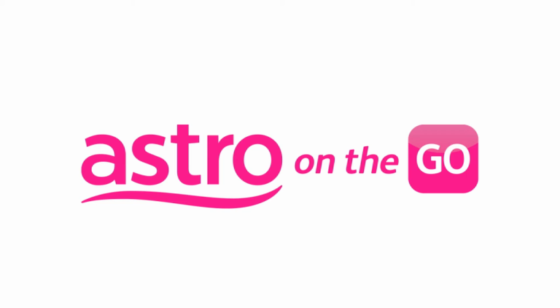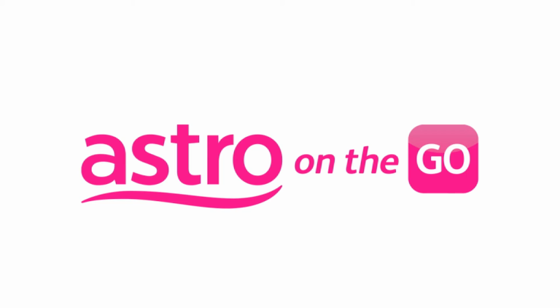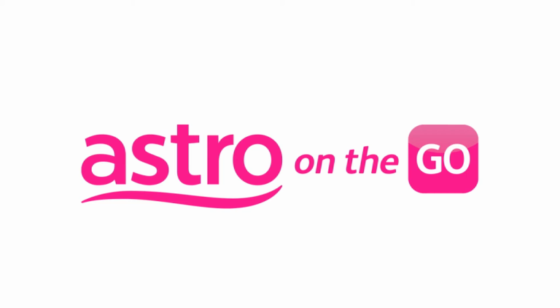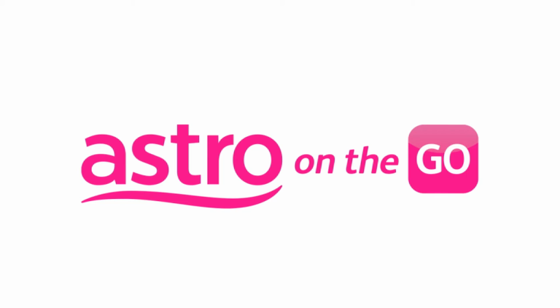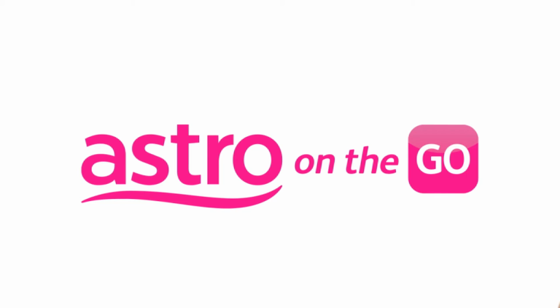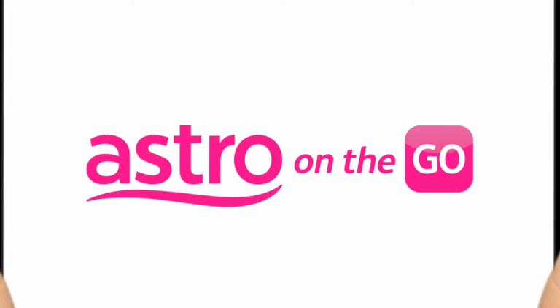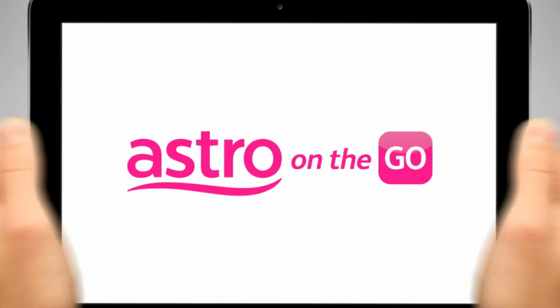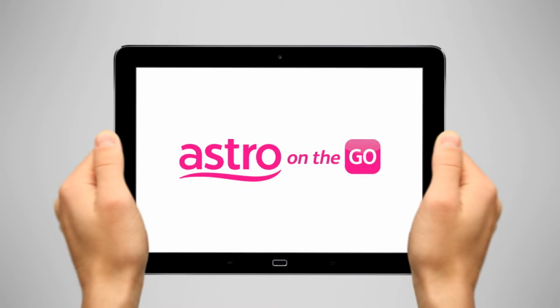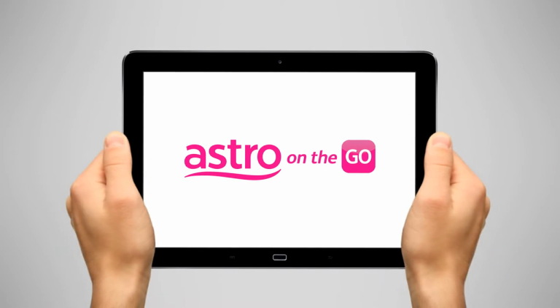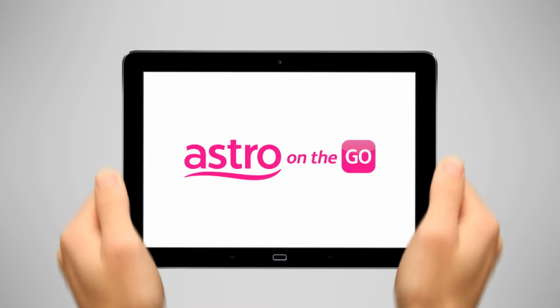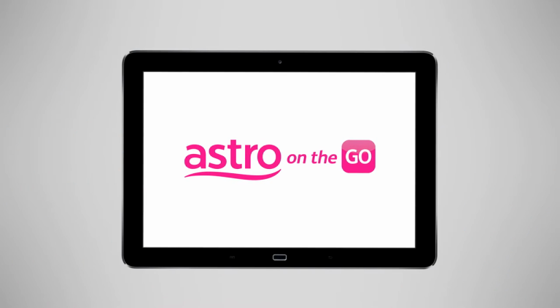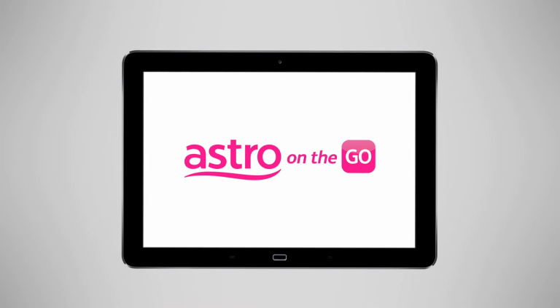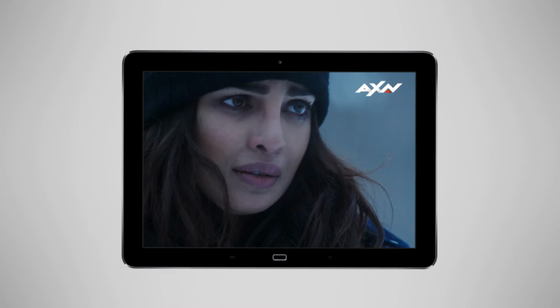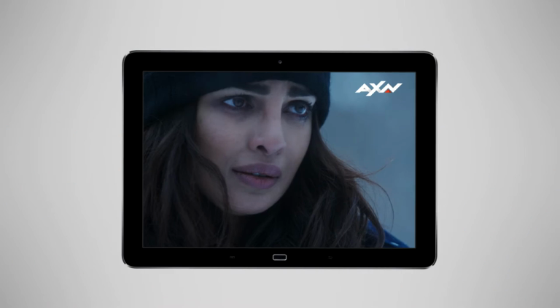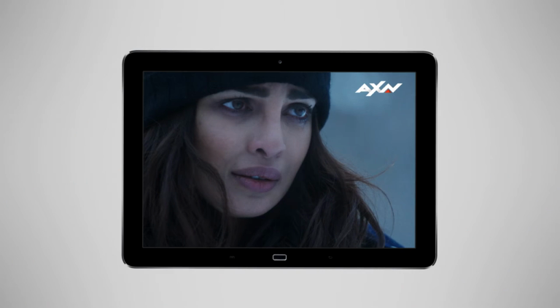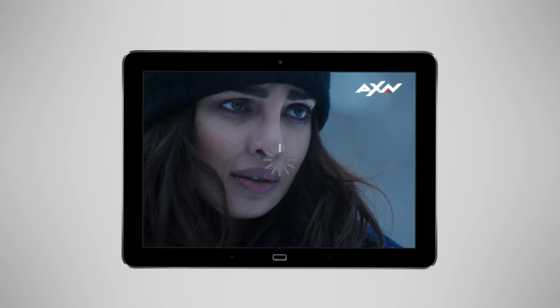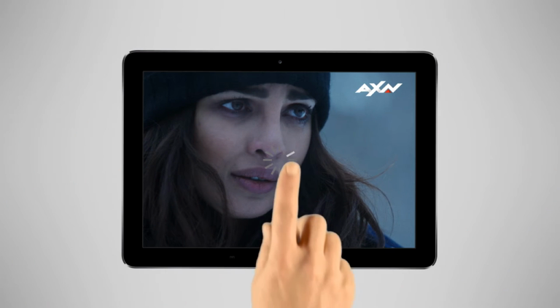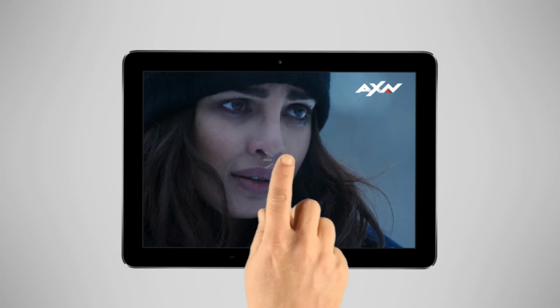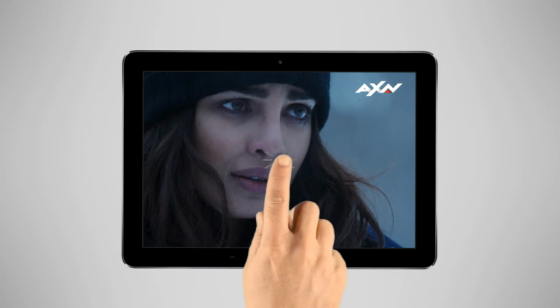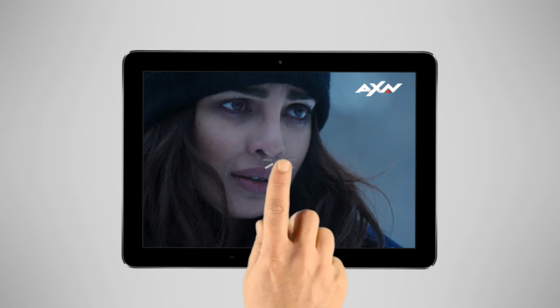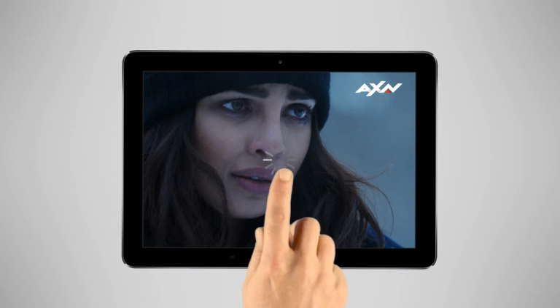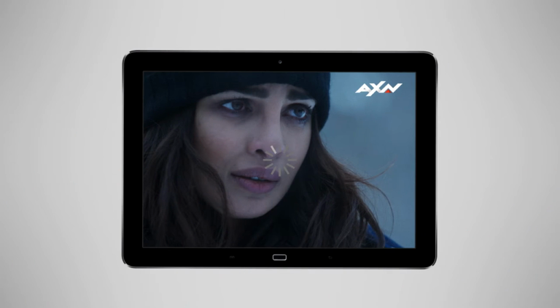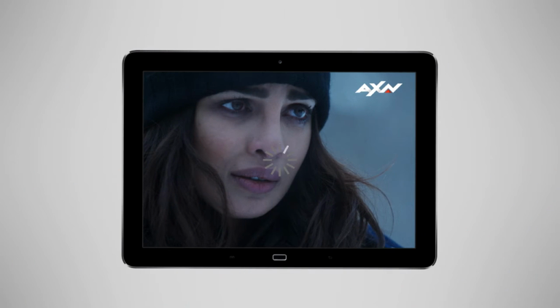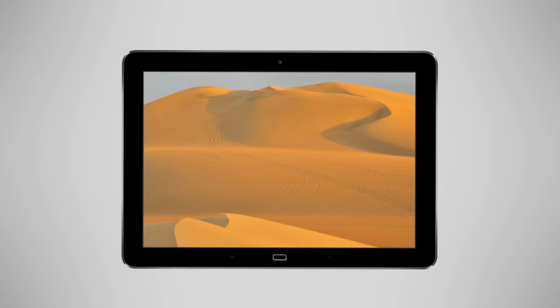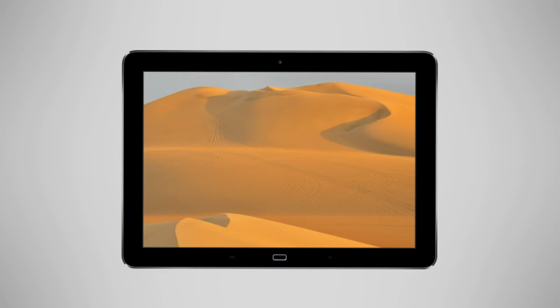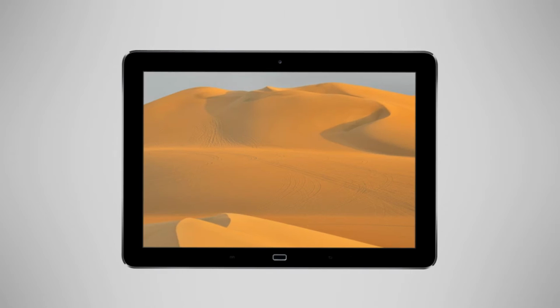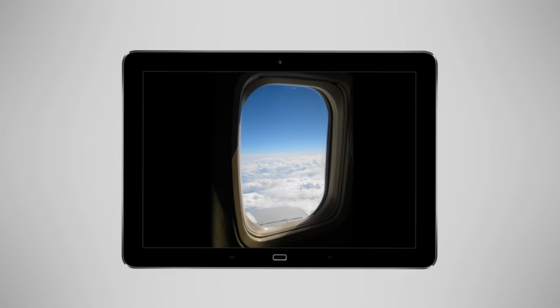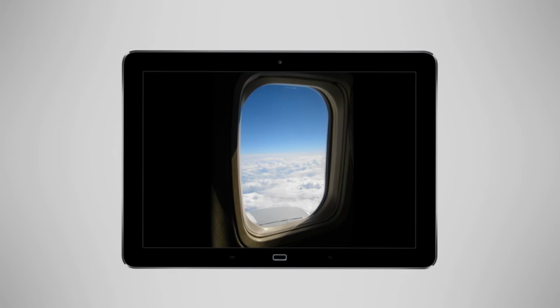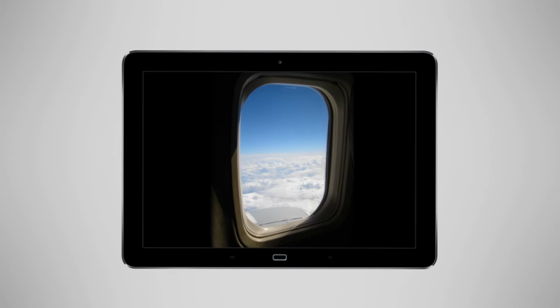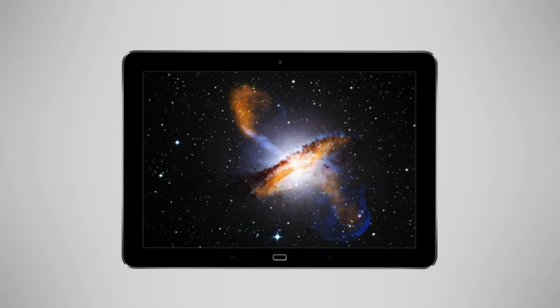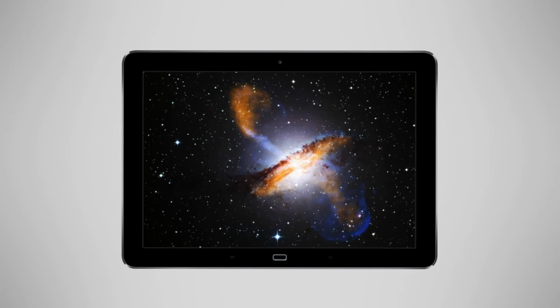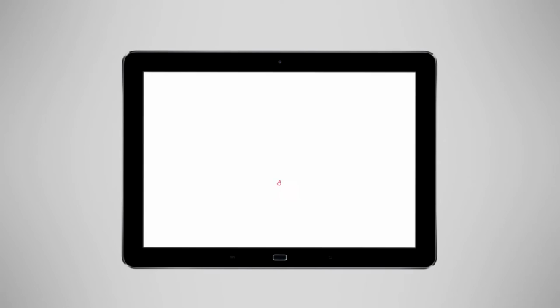Watching Astro while on the go is great, unless you find yourself in places where there's no internet connection, like here, here, or here.